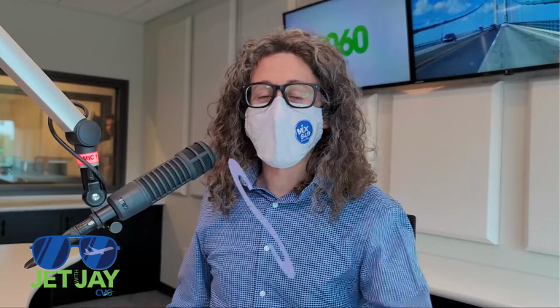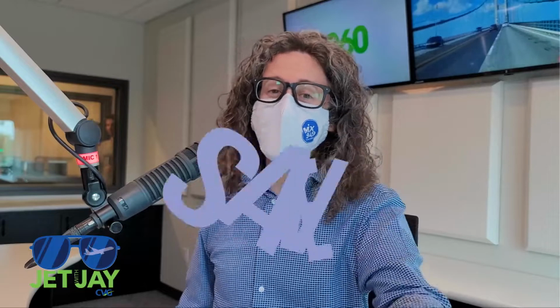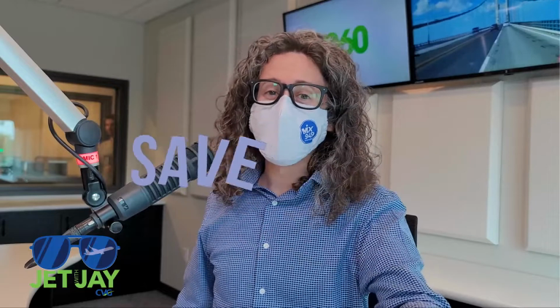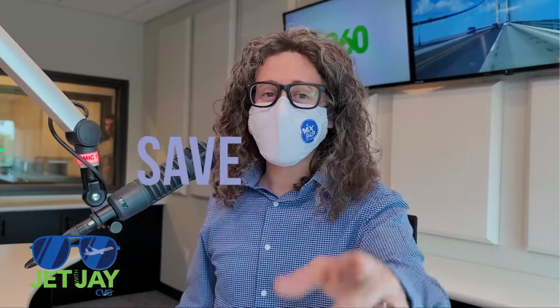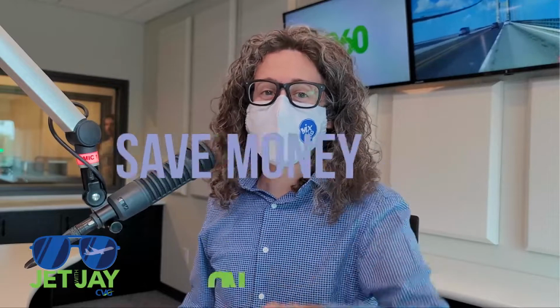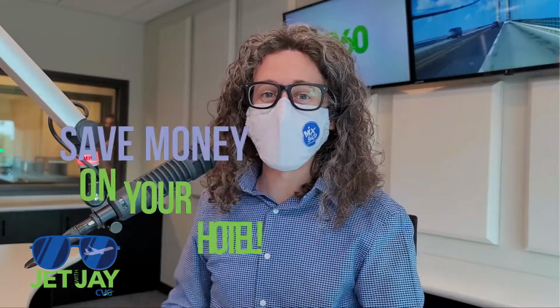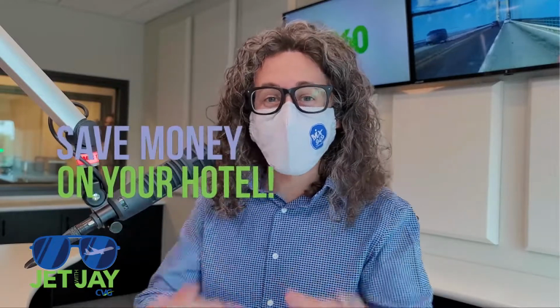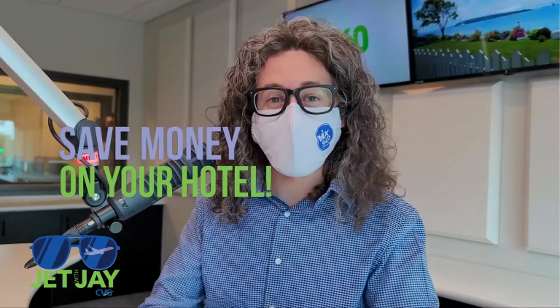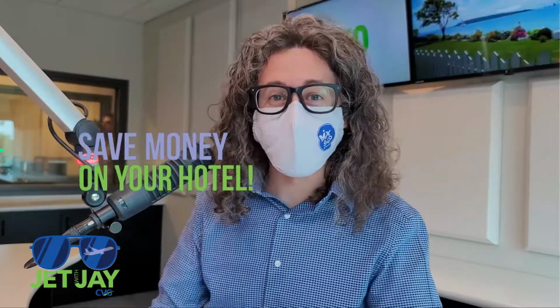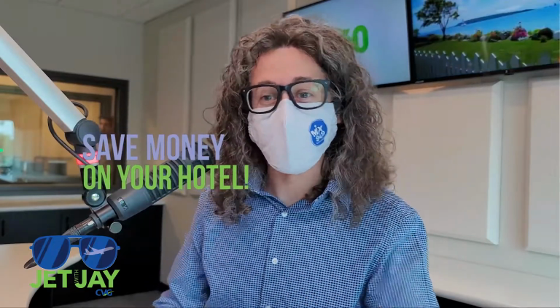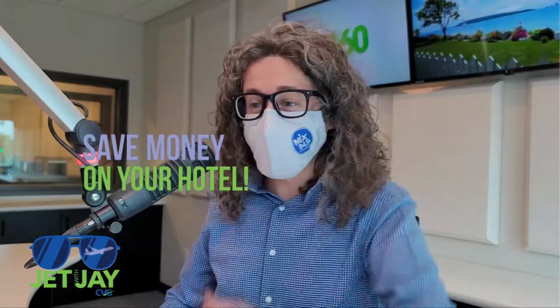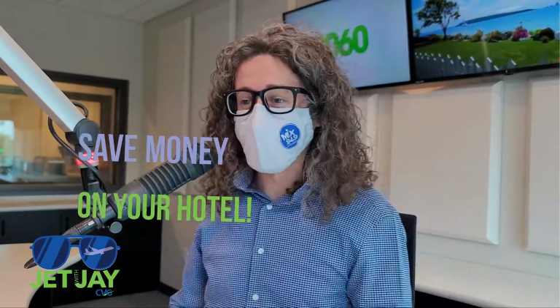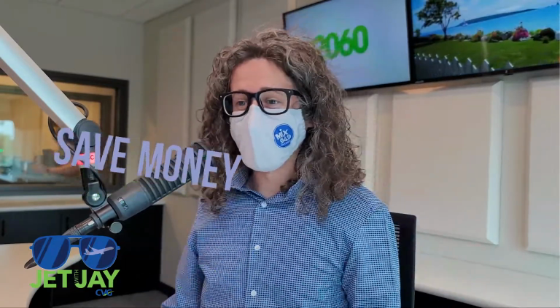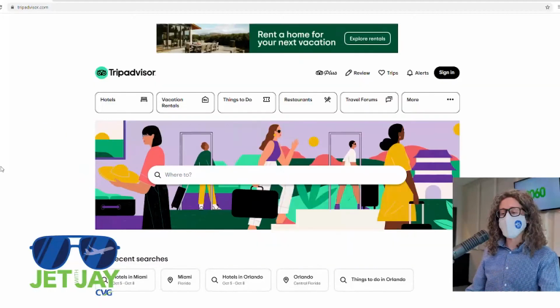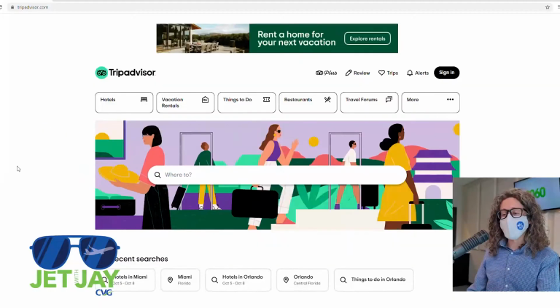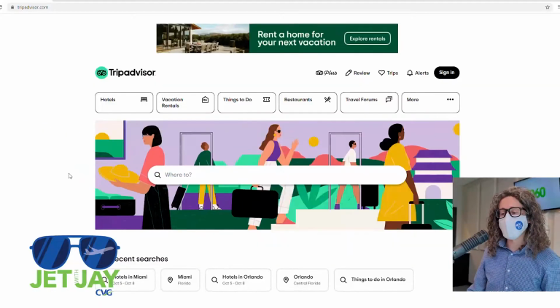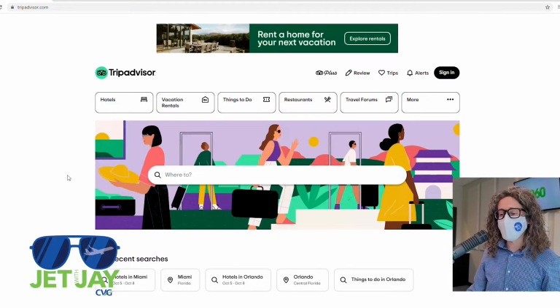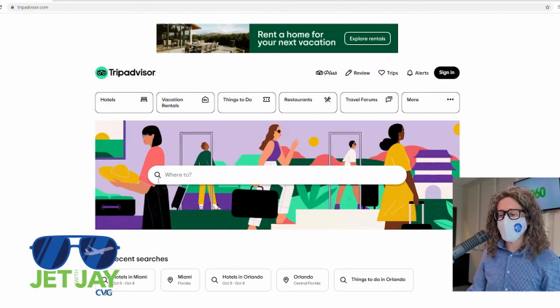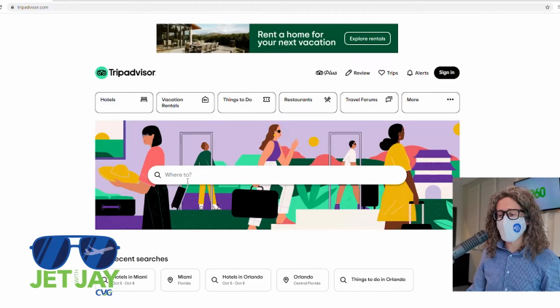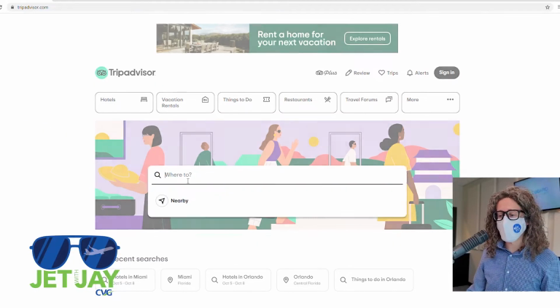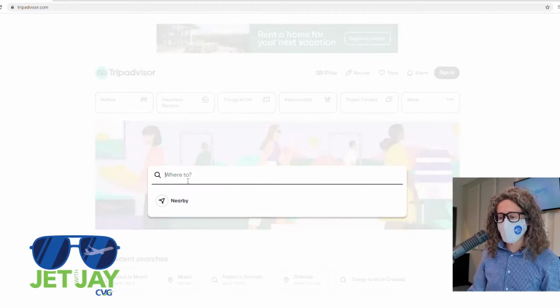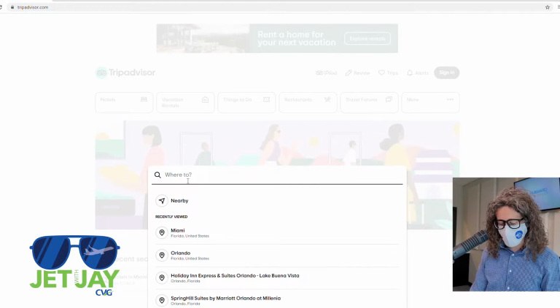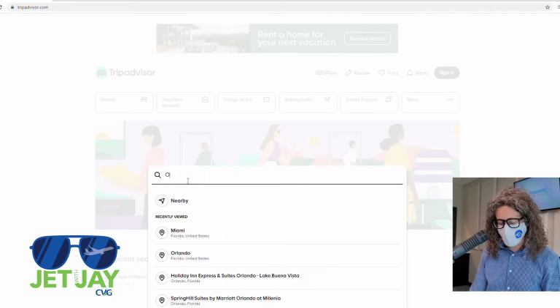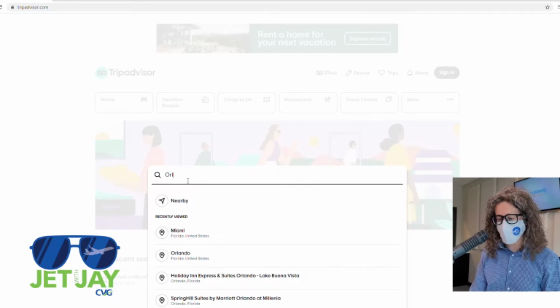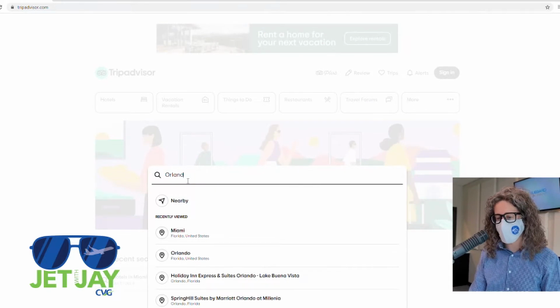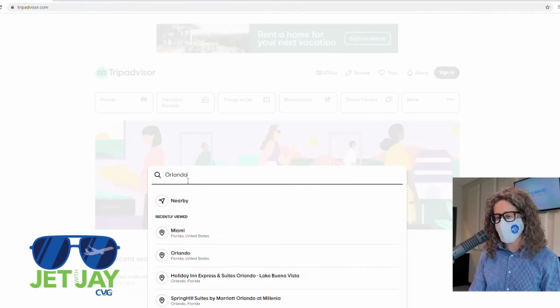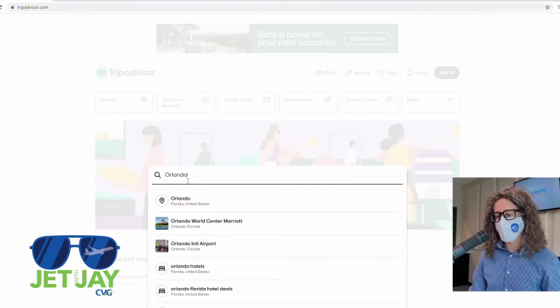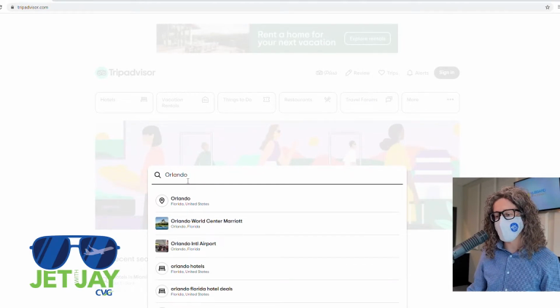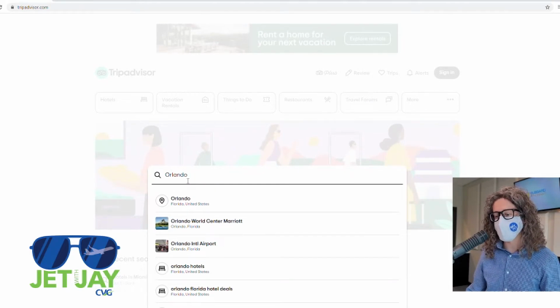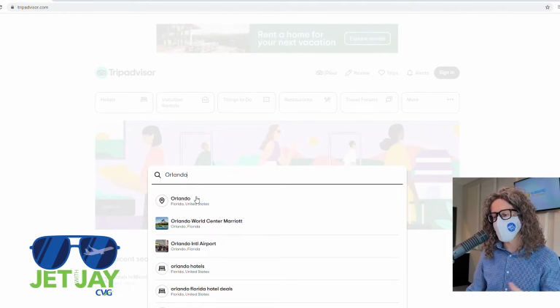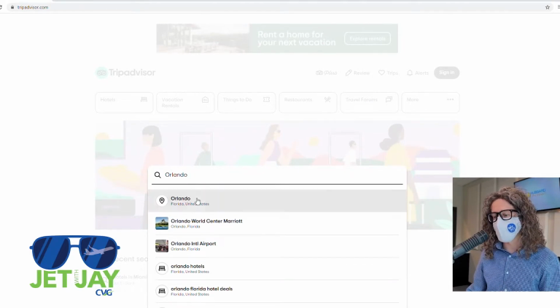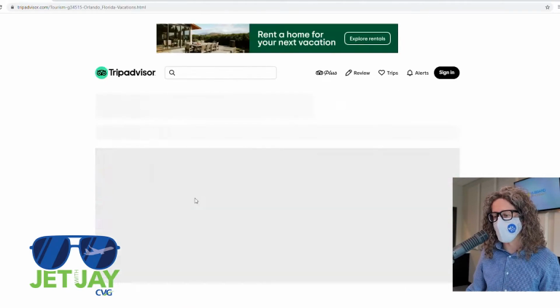I want to help you save money on your next hotel. First, visit TripAdvisor.com and type in the city you want to visit. In this case, we'll go to Orlando.